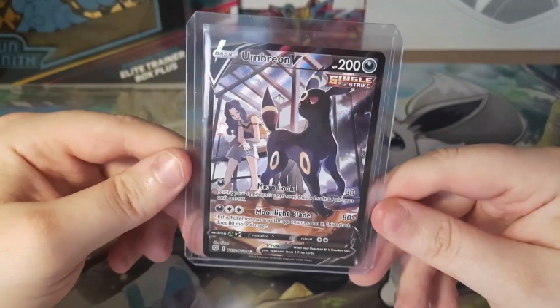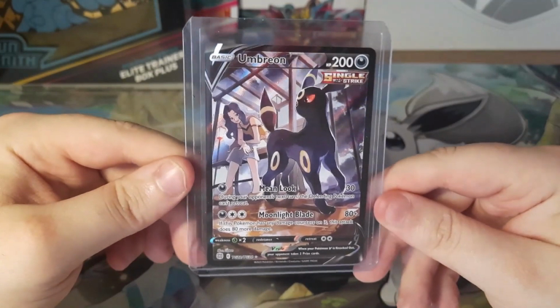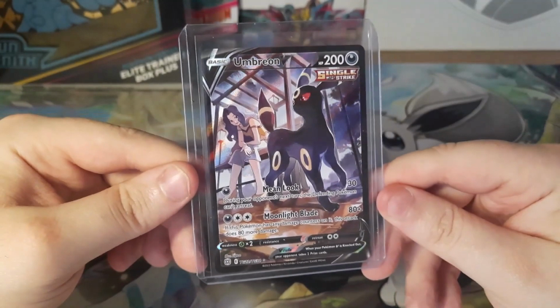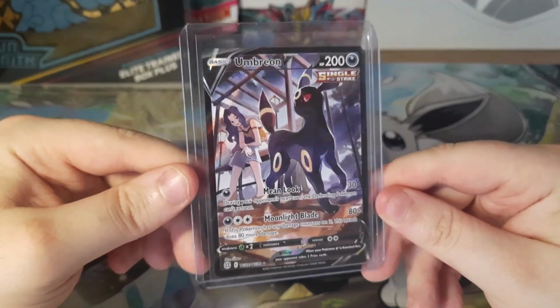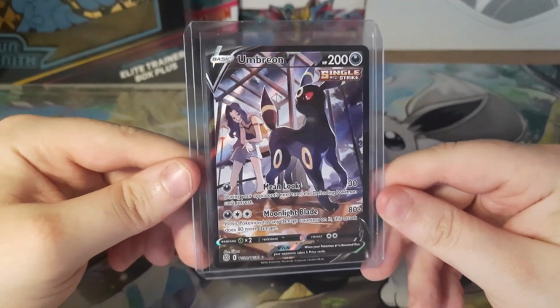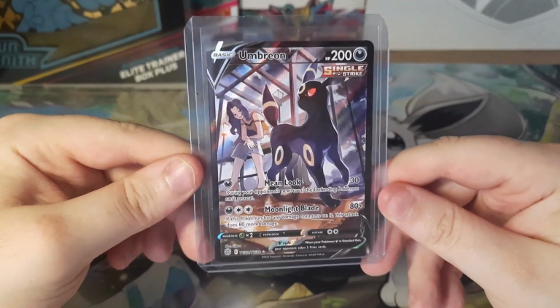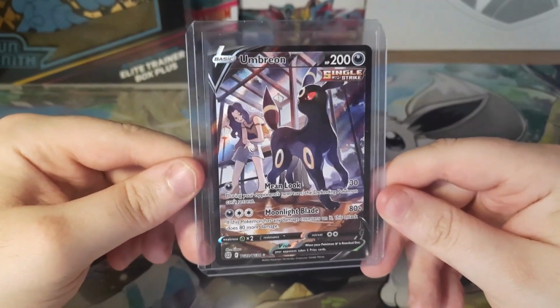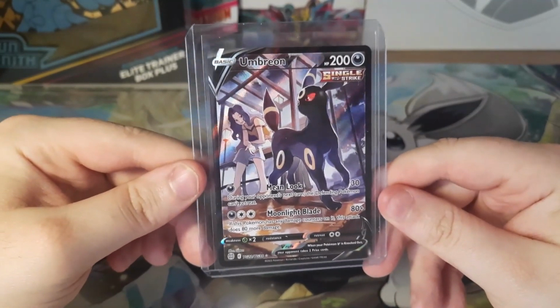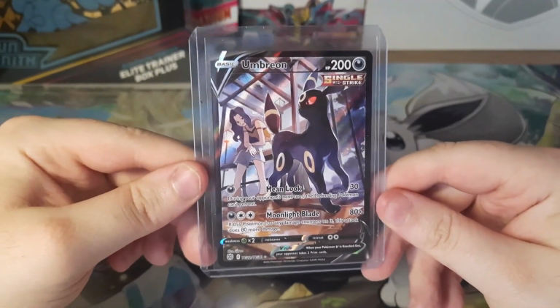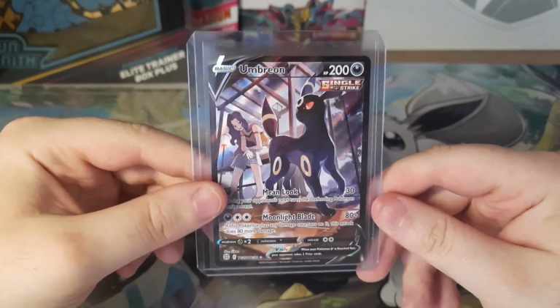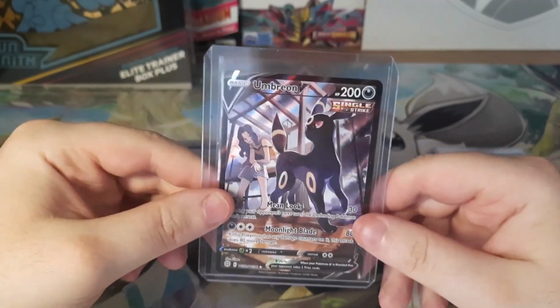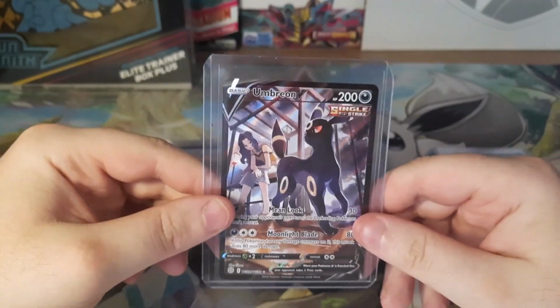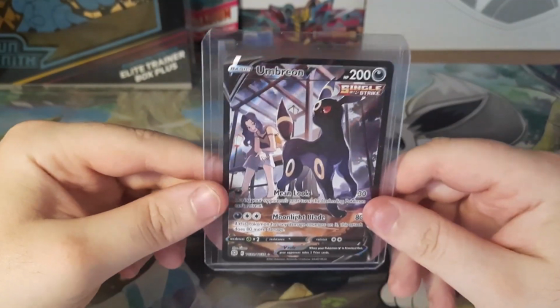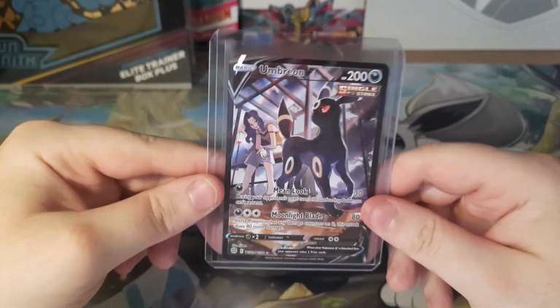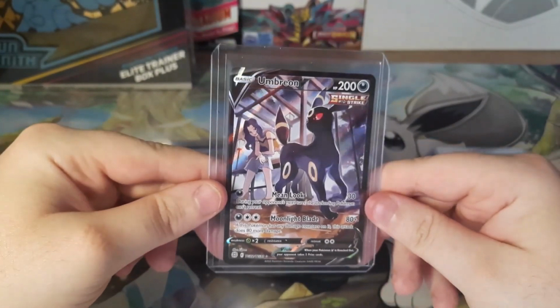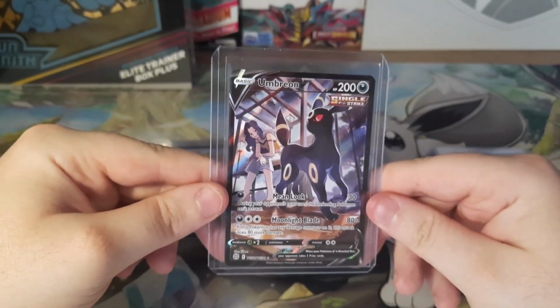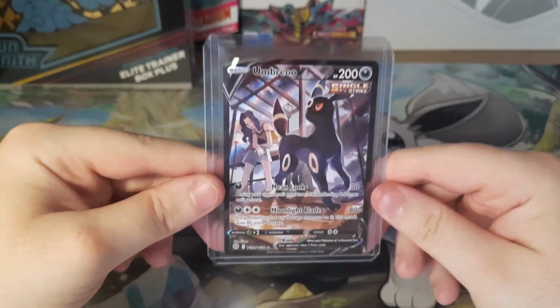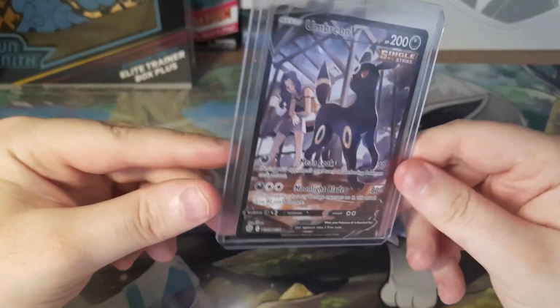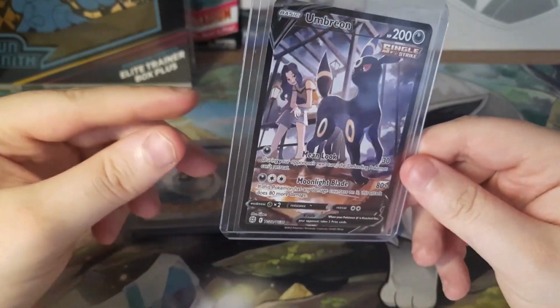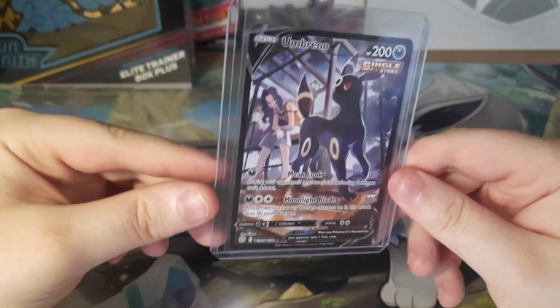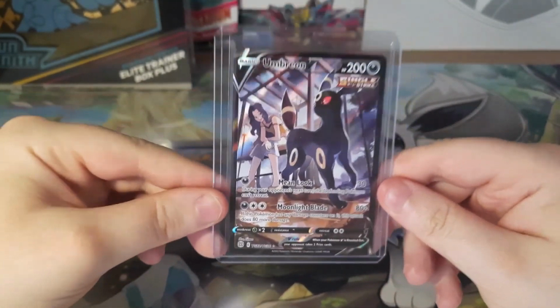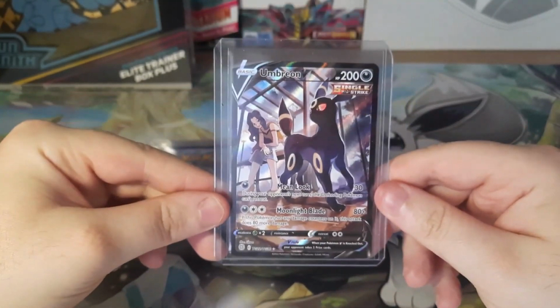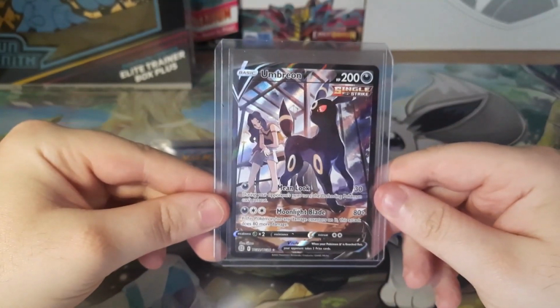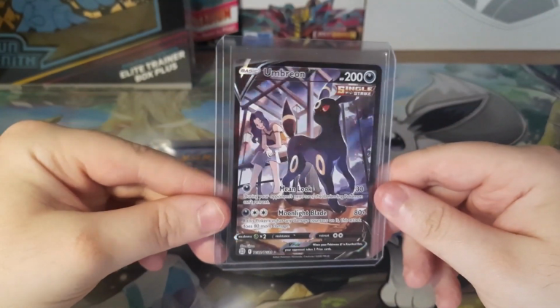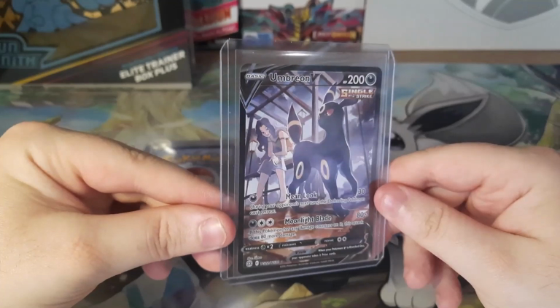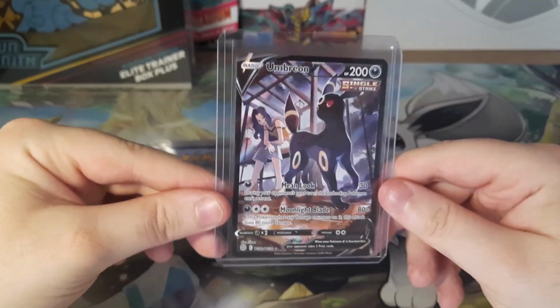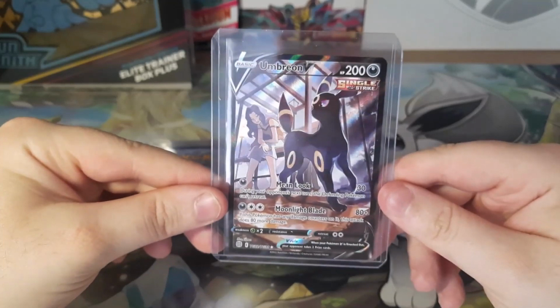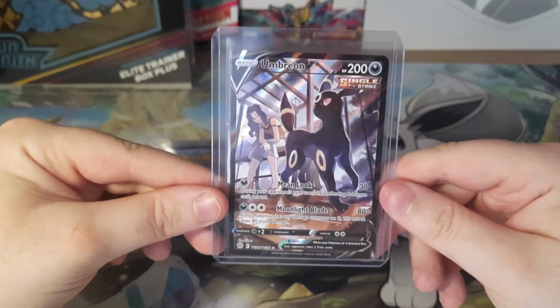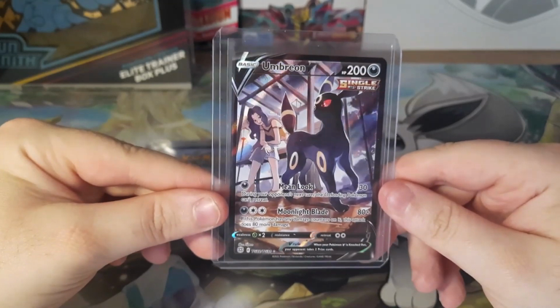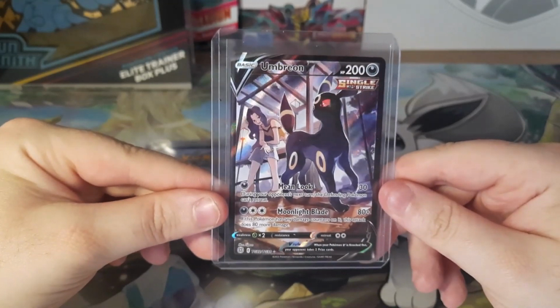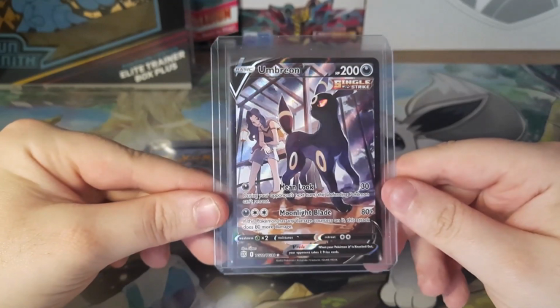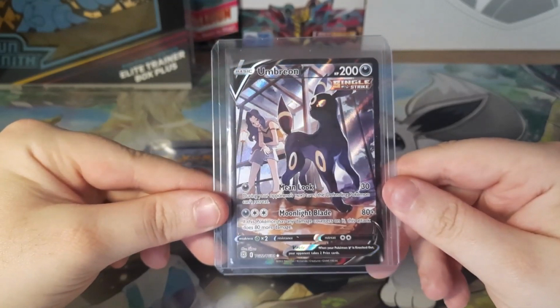The Umbreon V is the final card that I needed for my Brilliant Stars Trainer Gallery set, so just glad I can get this. And this was honestly in really good condition.